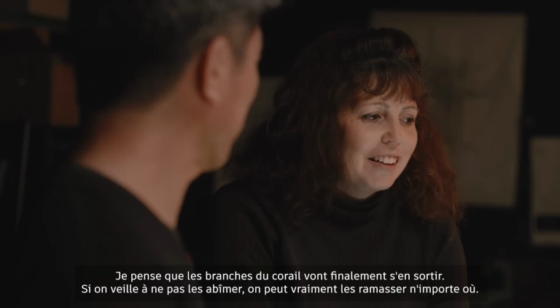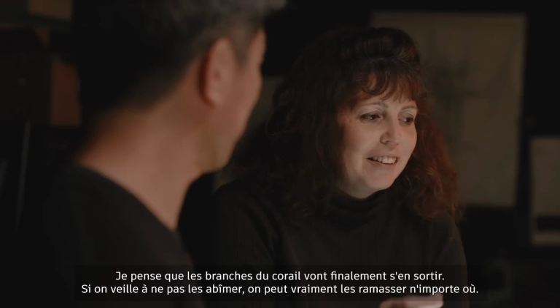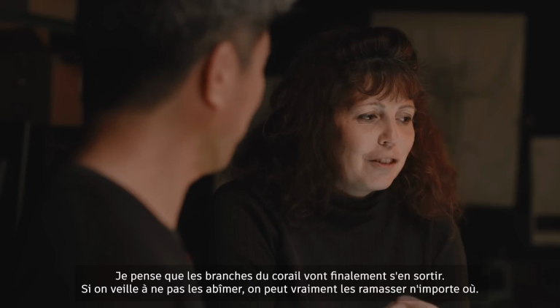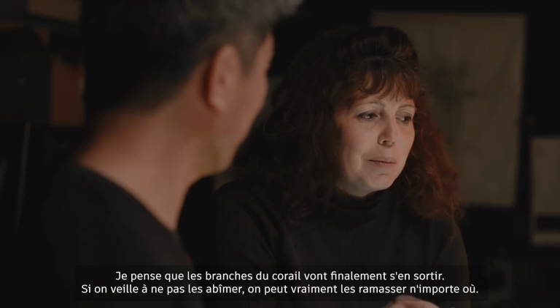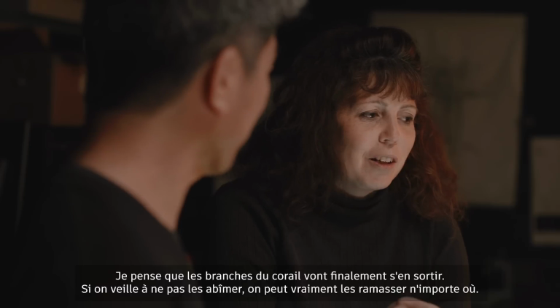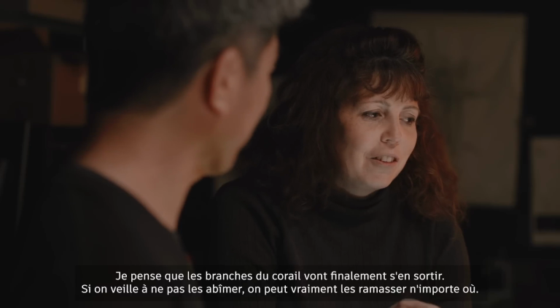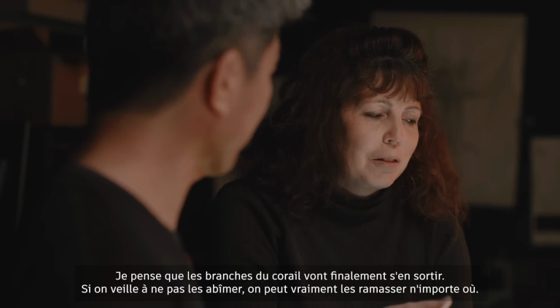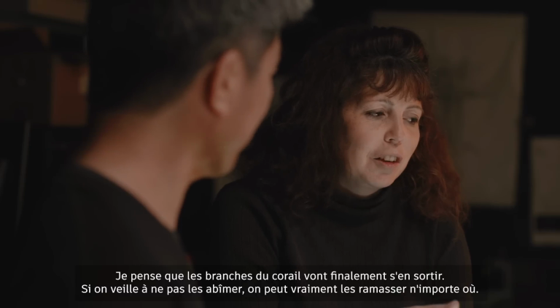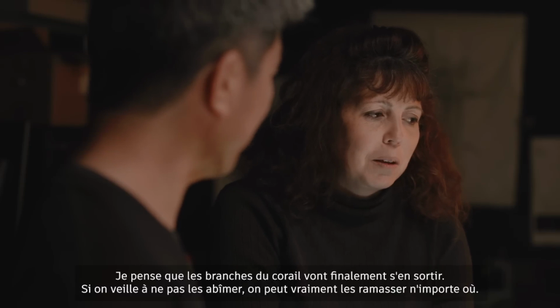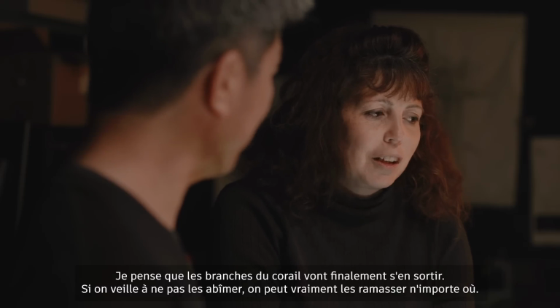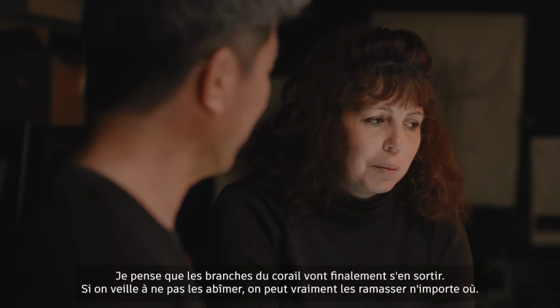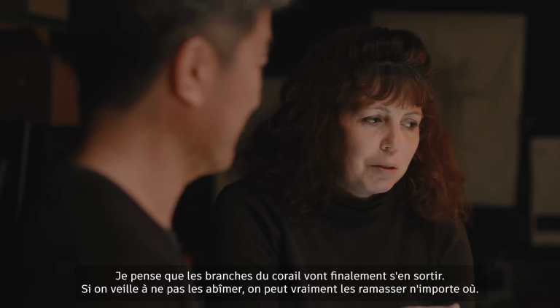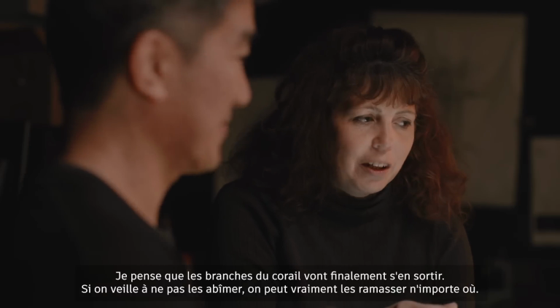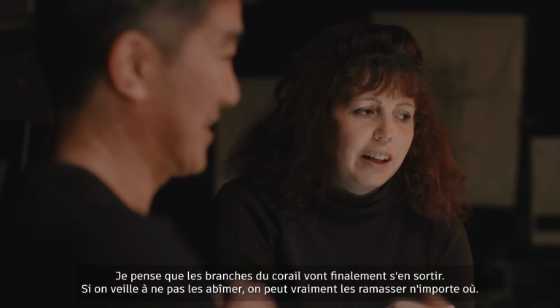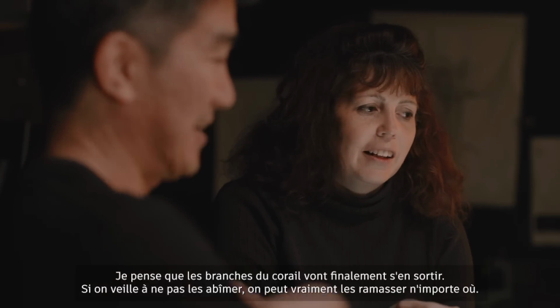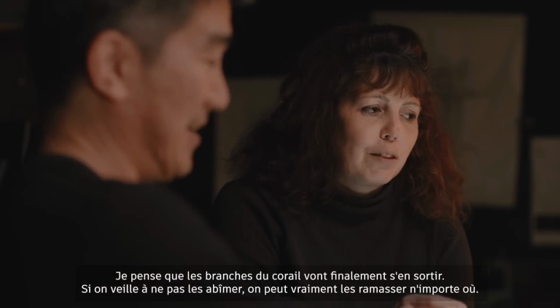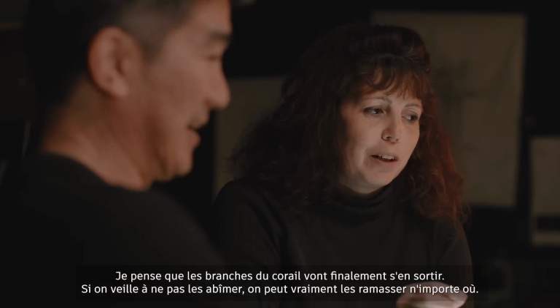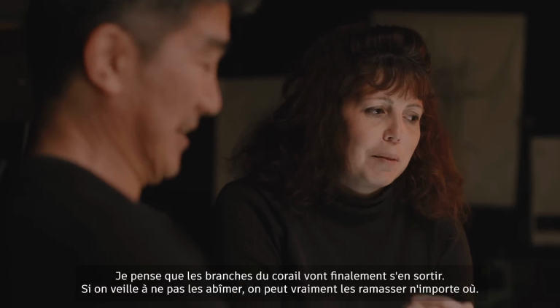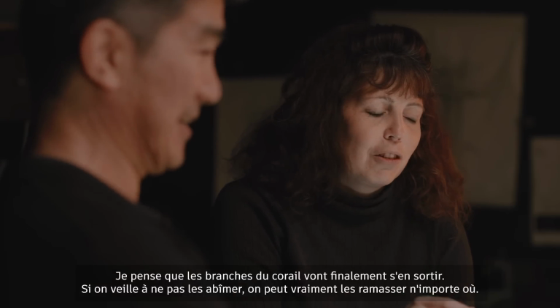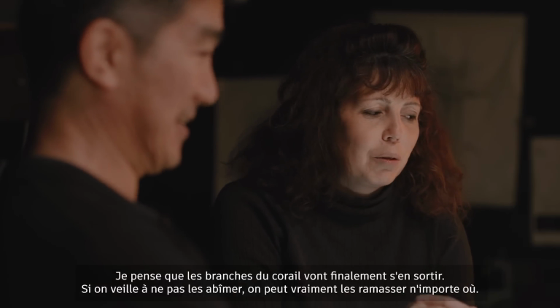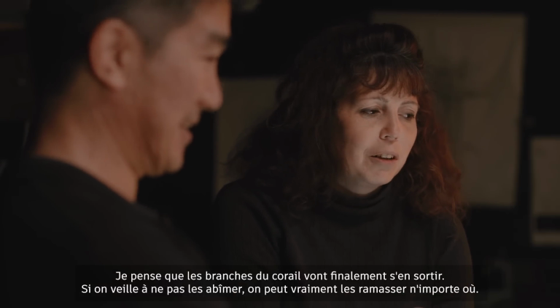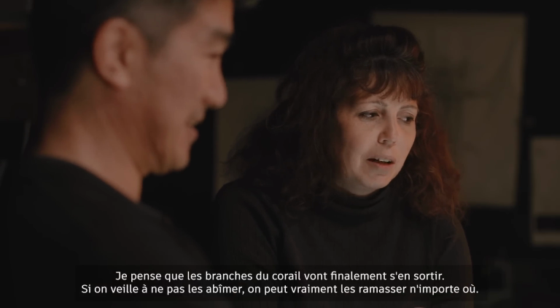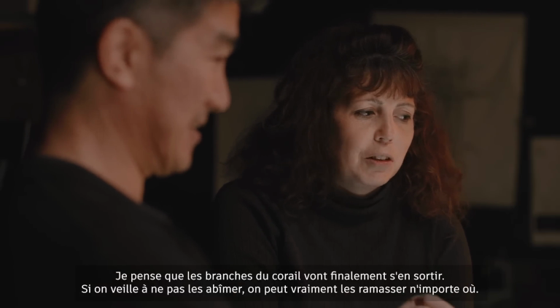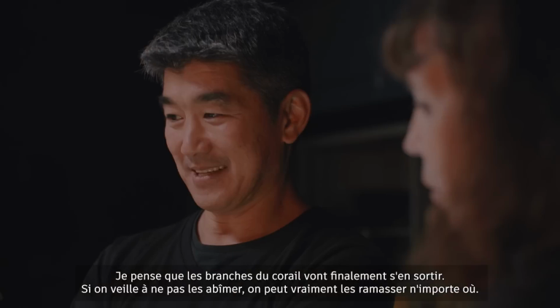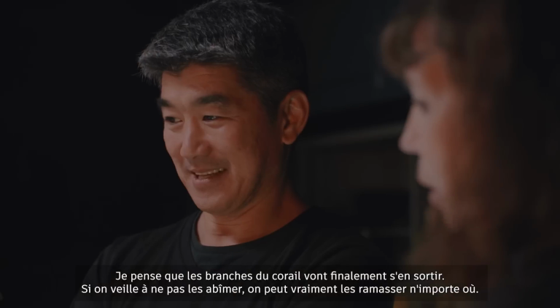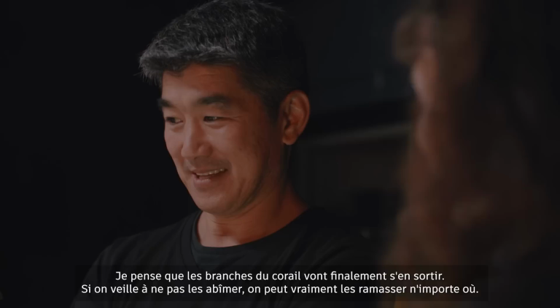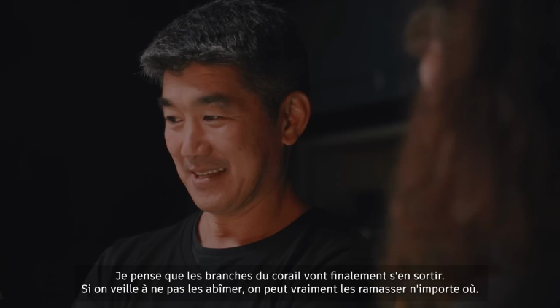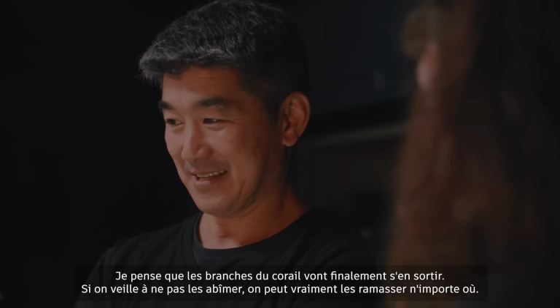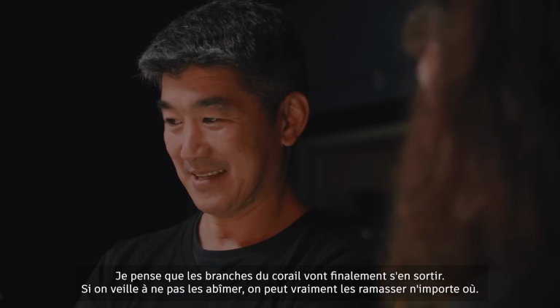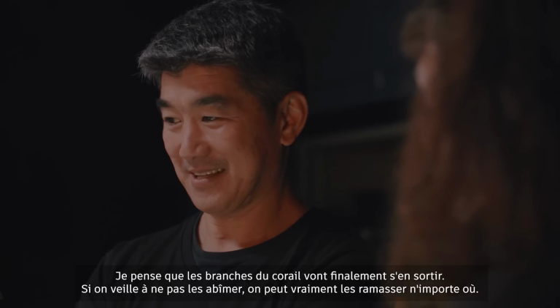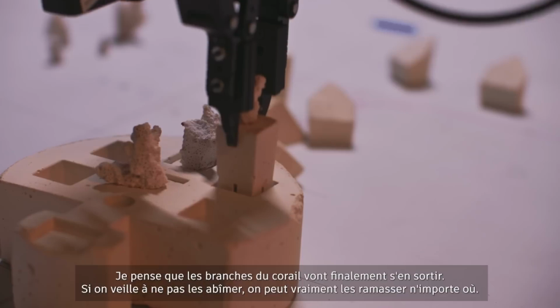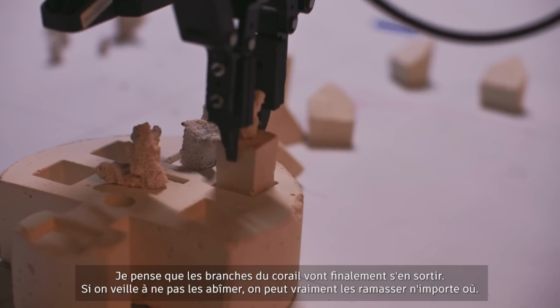I think the tree branches are ultimately going to be fine — if we can make sure we're not damaging them, we can really pick them up from anywhere.